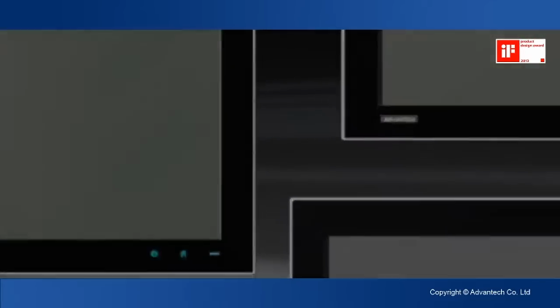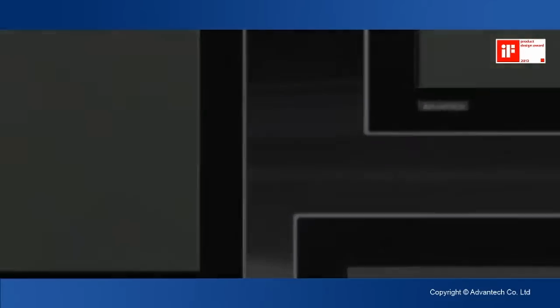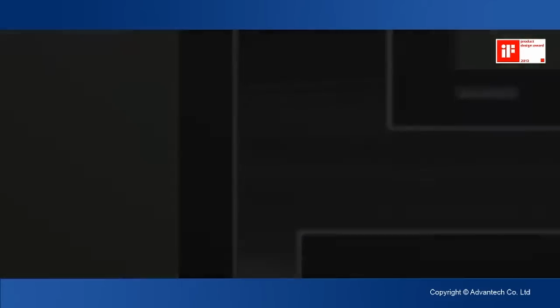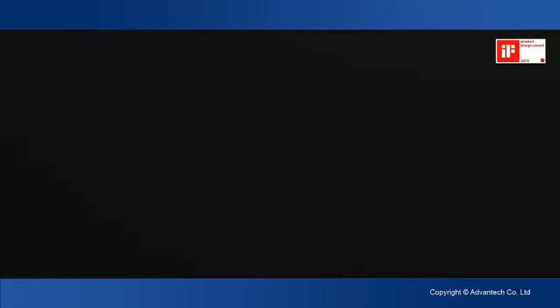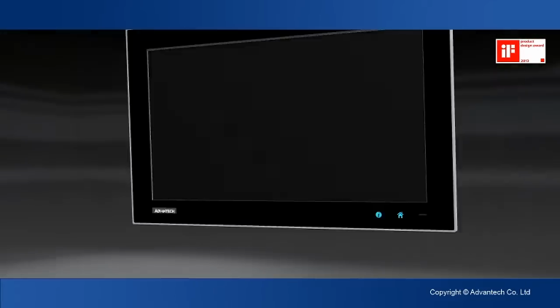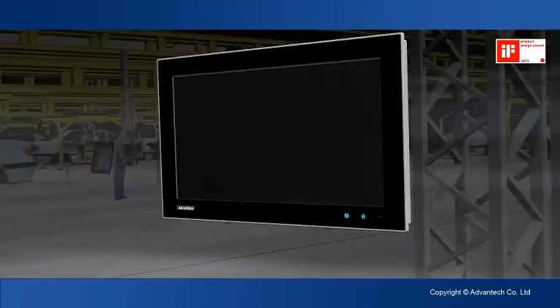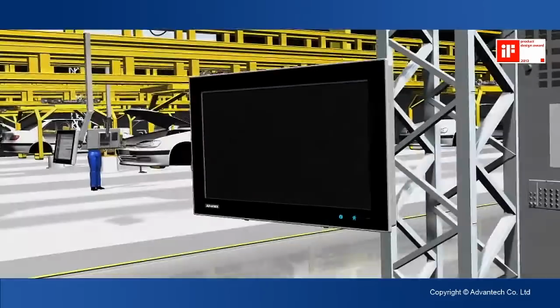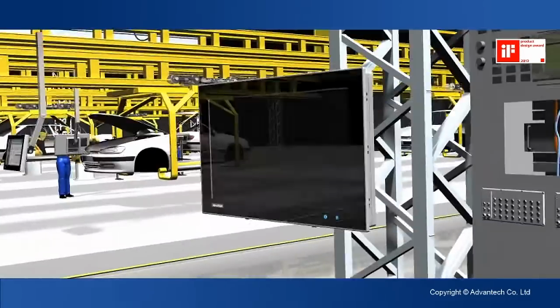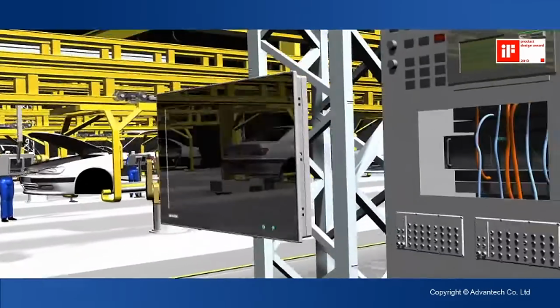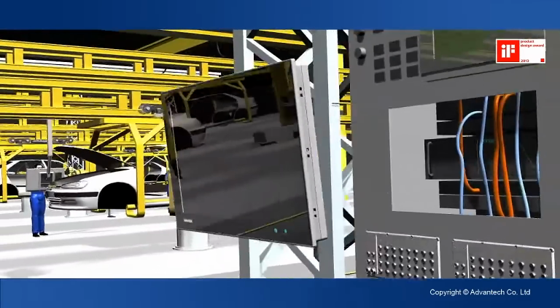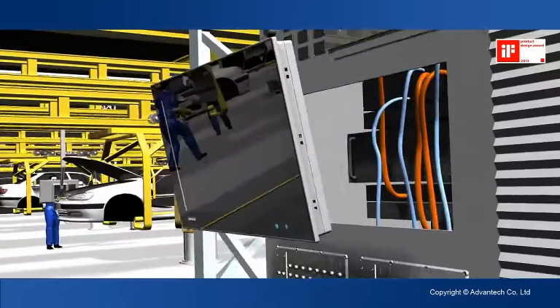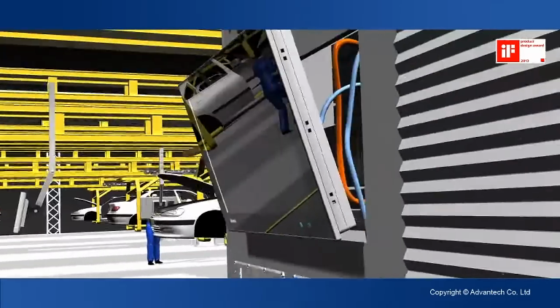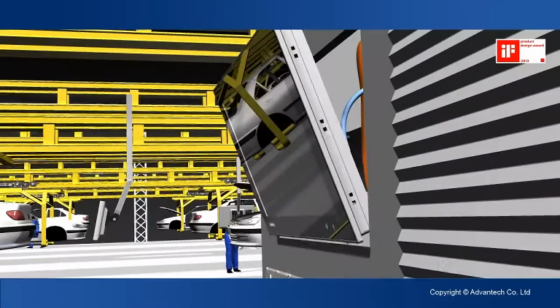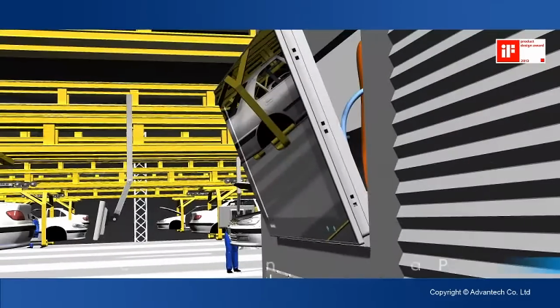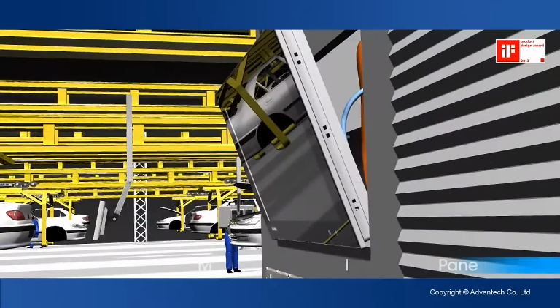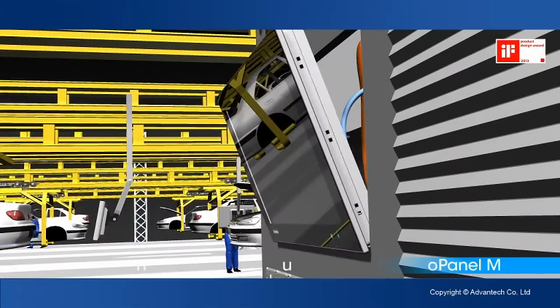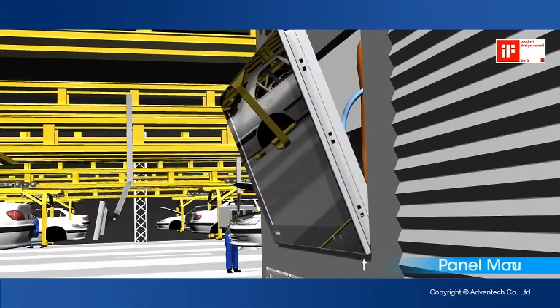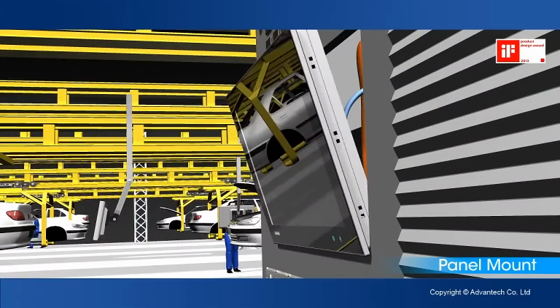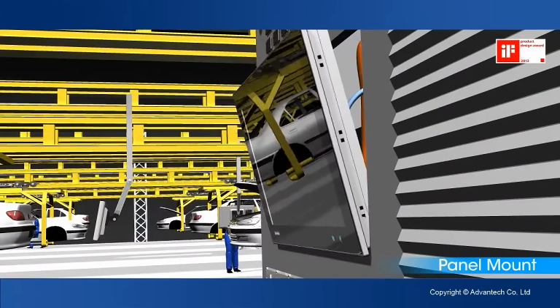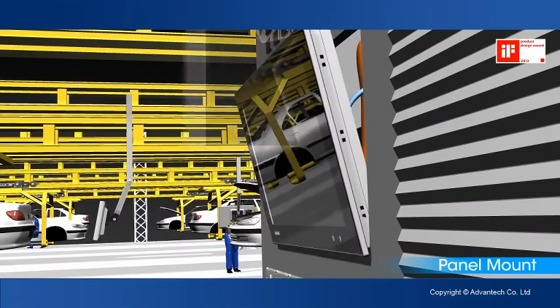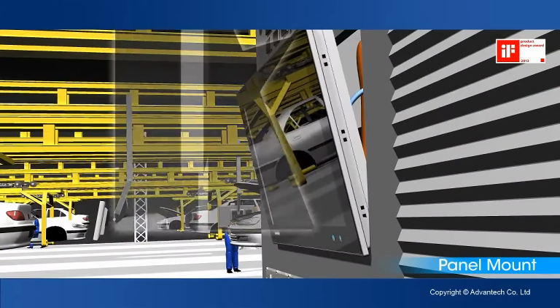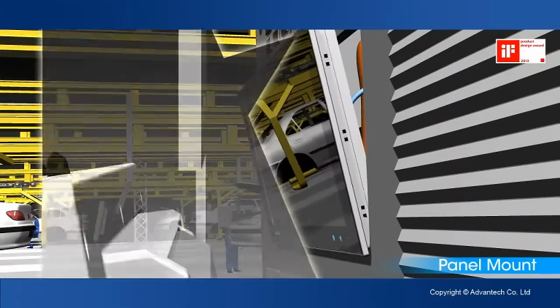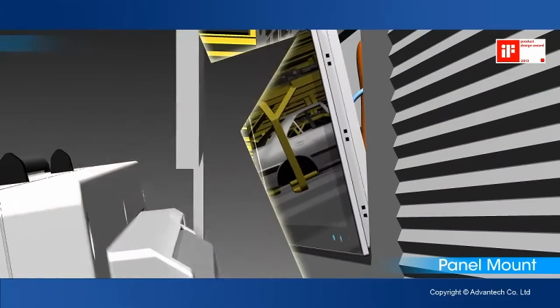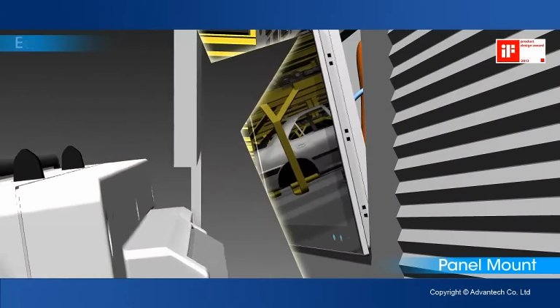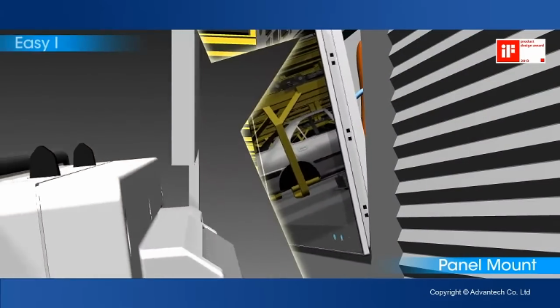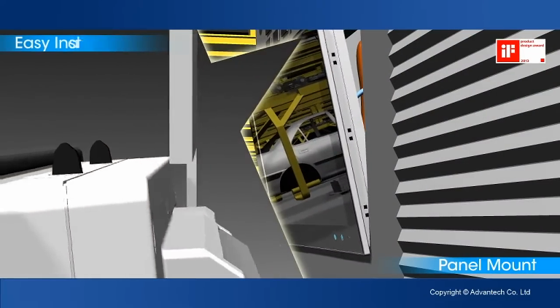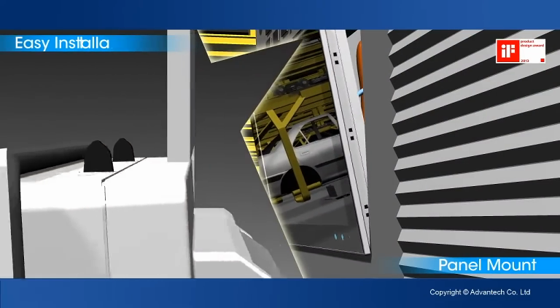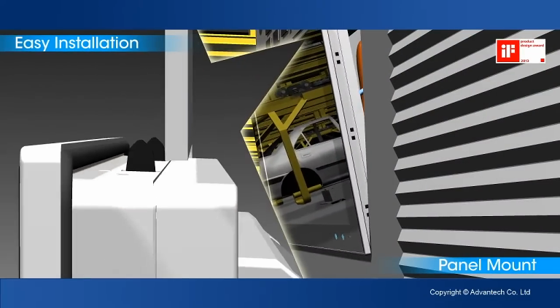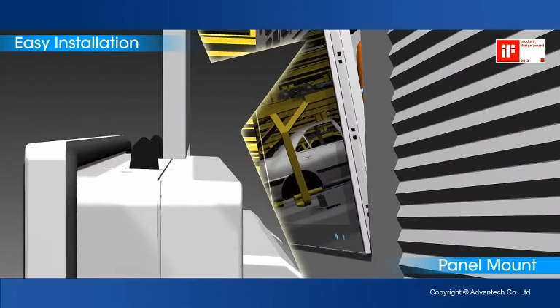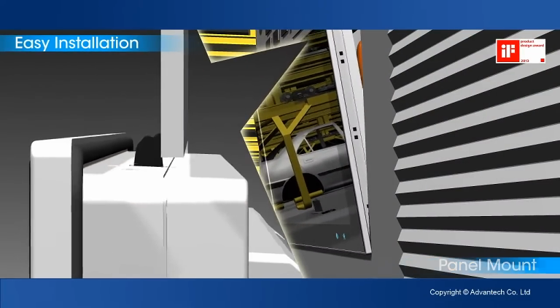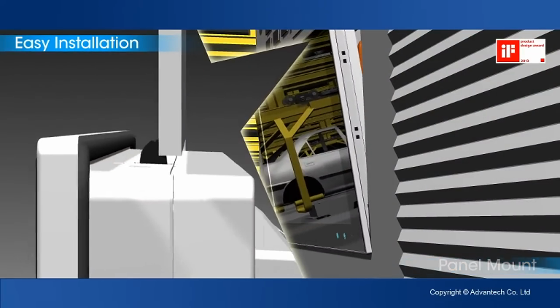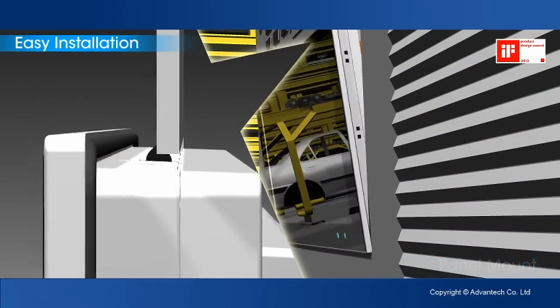Now you can install the new panel computers all by yourself with just a quick snap.